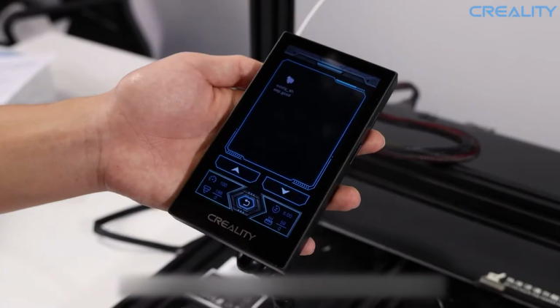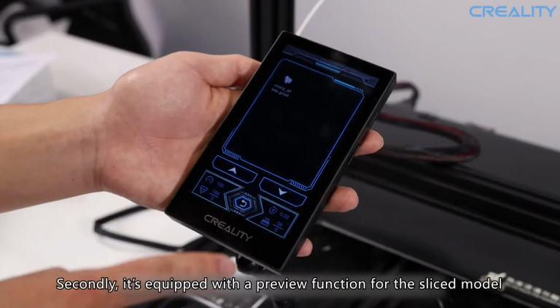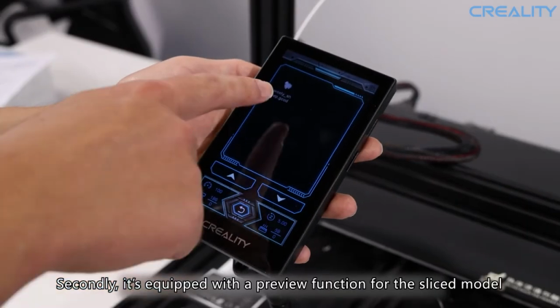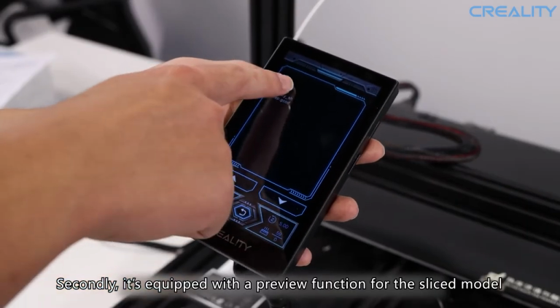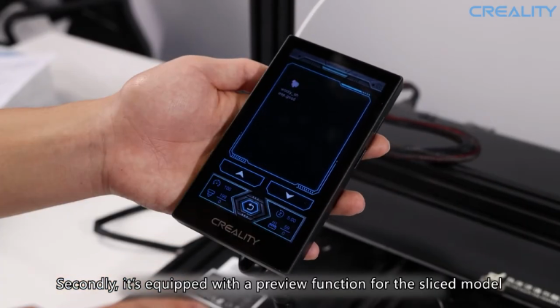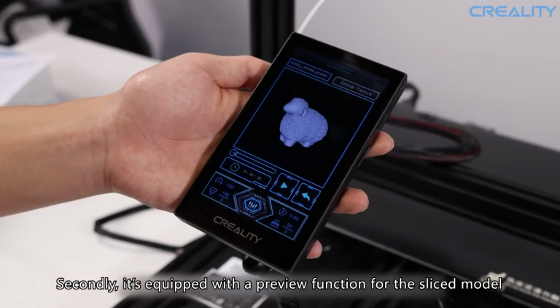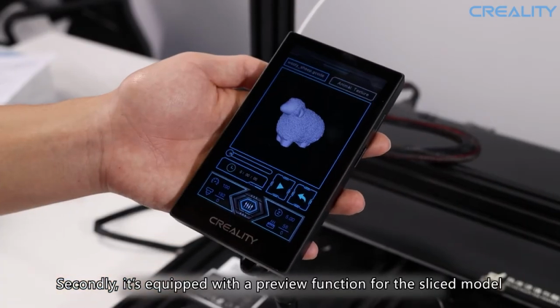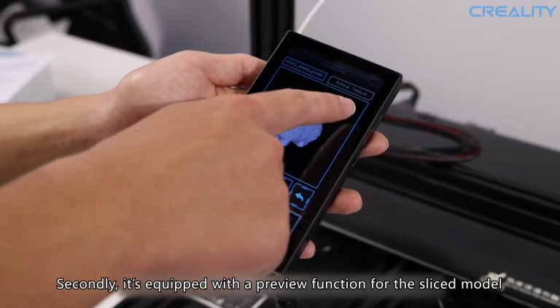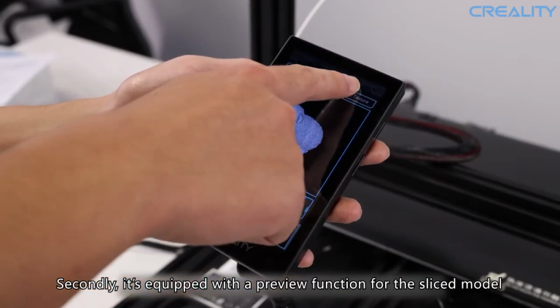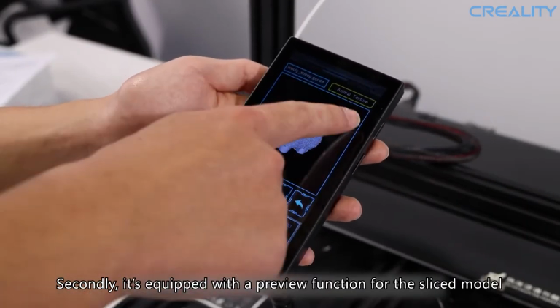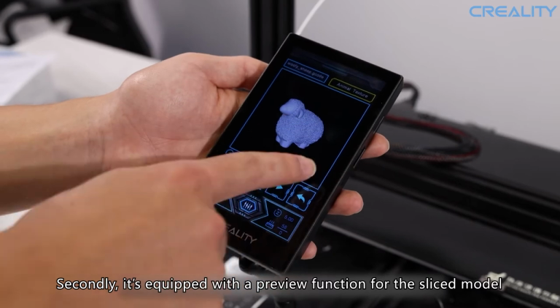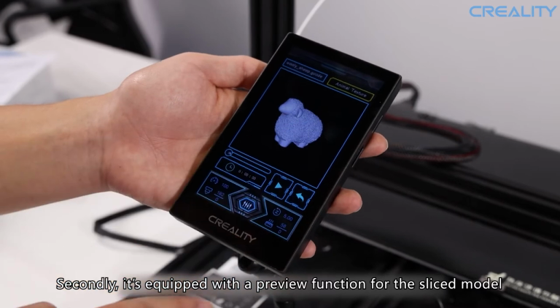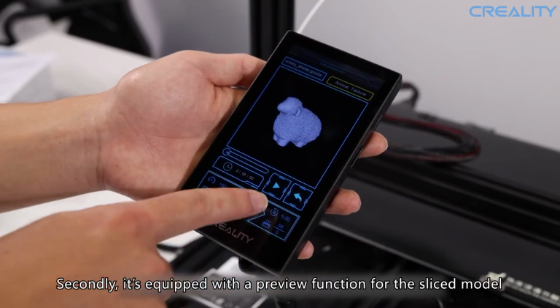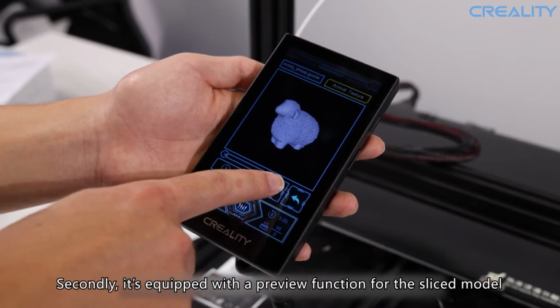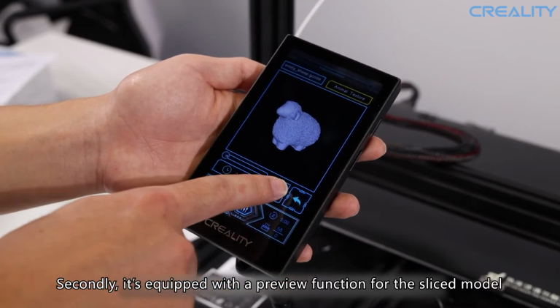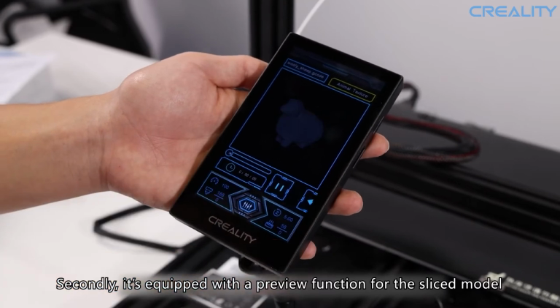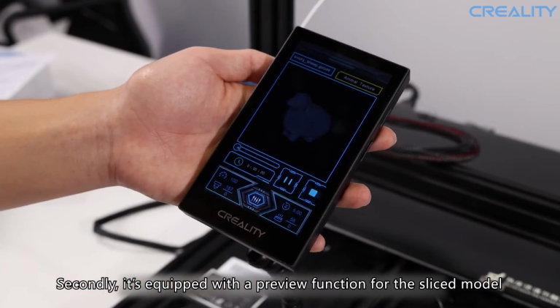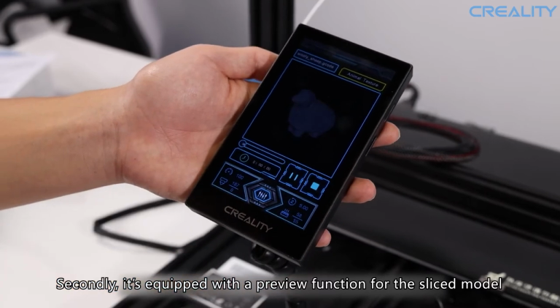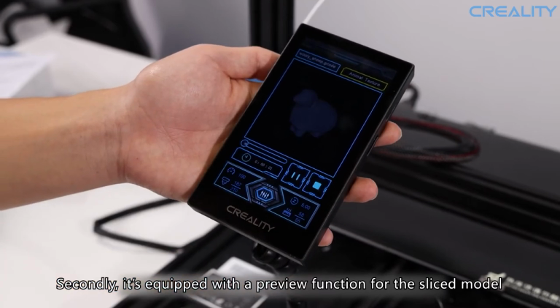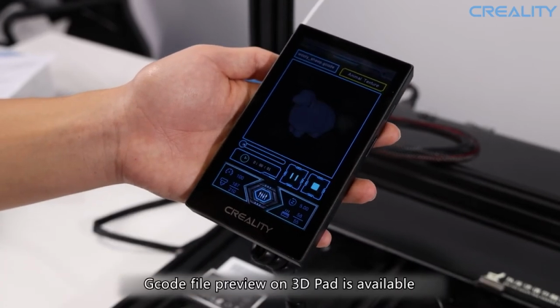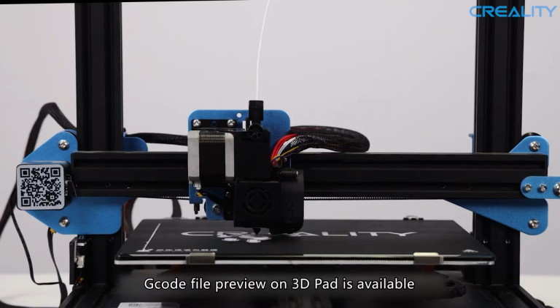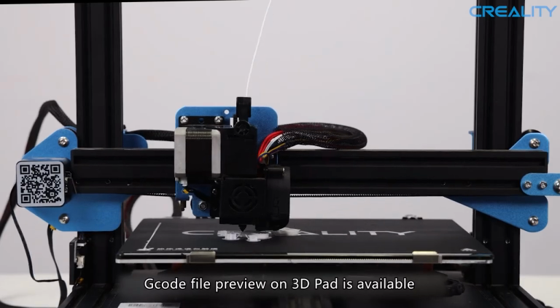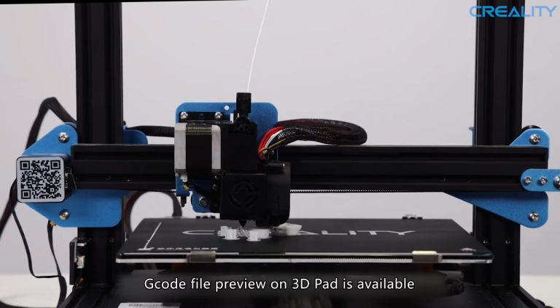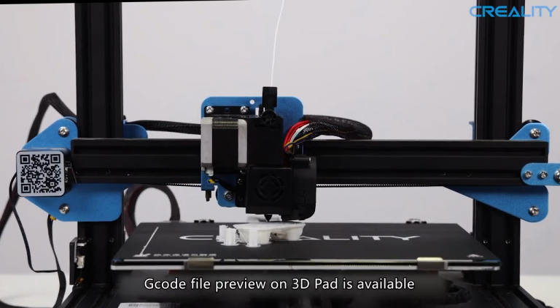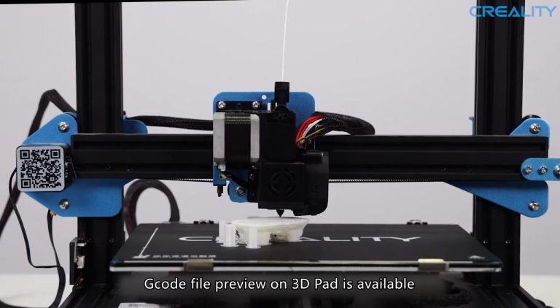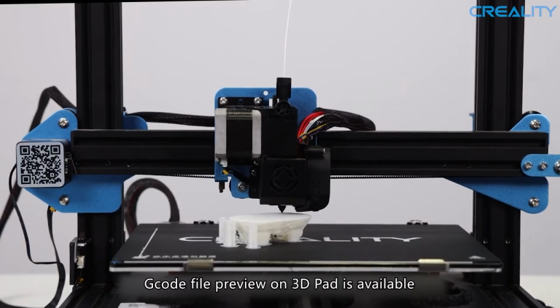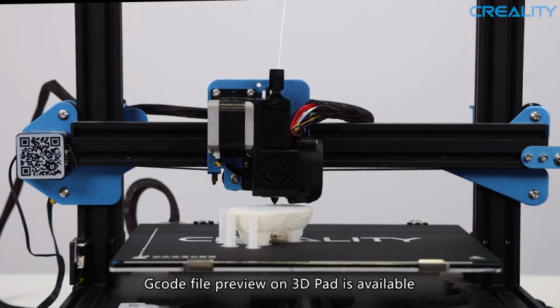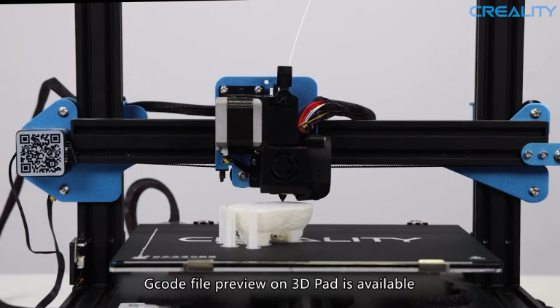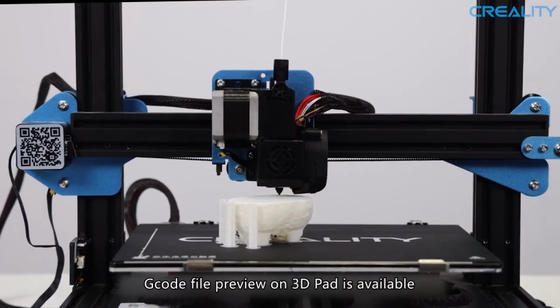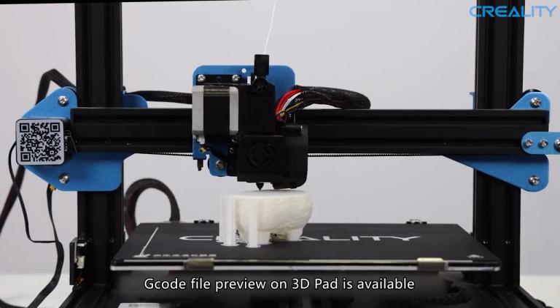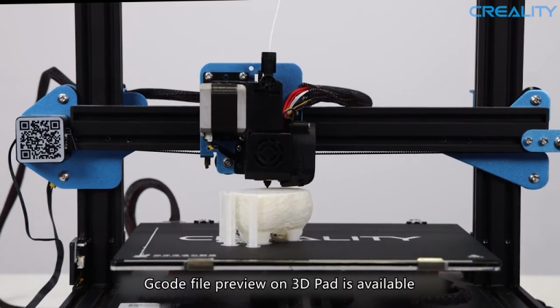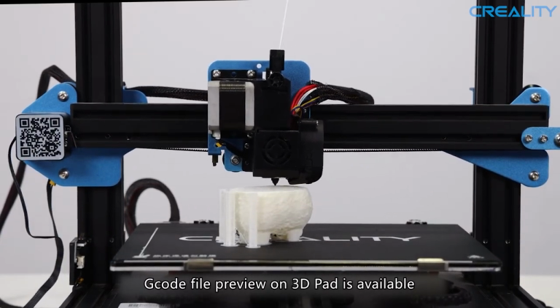Secondly, it's equipped with a preview function for the sliced model. G-code file preview on the 3D Pad is available.